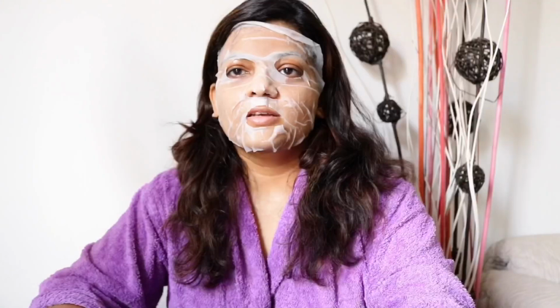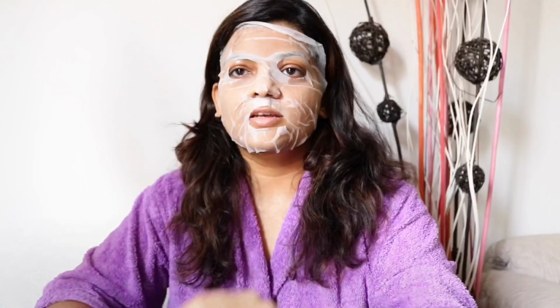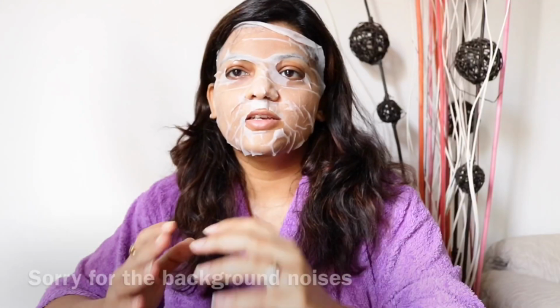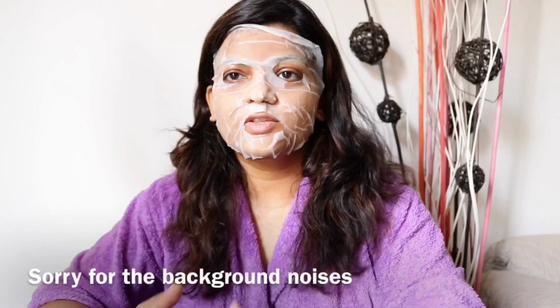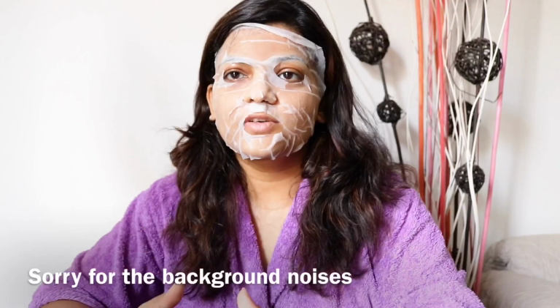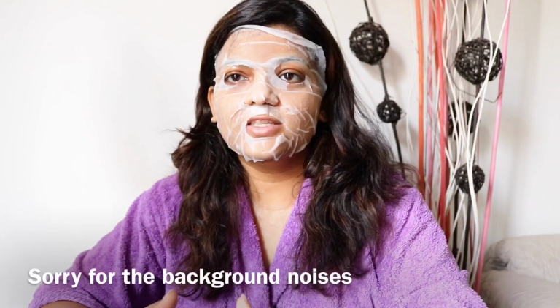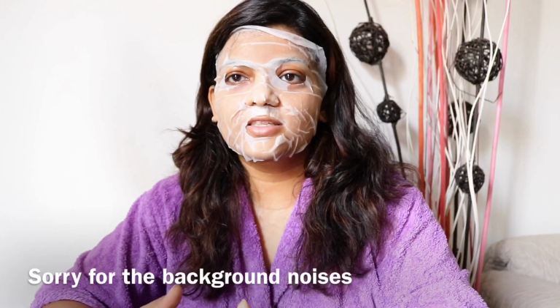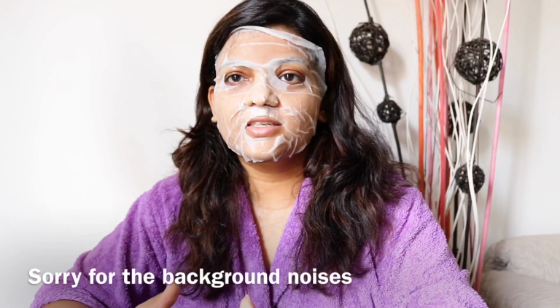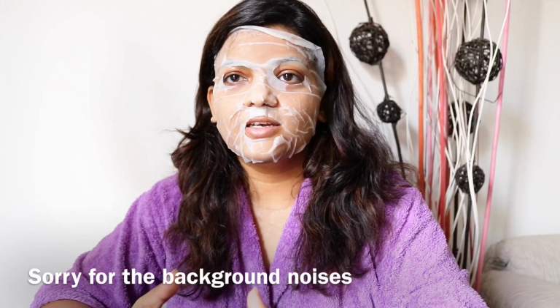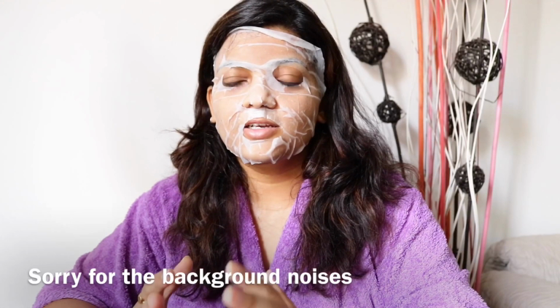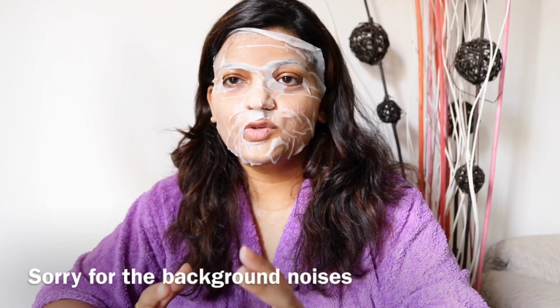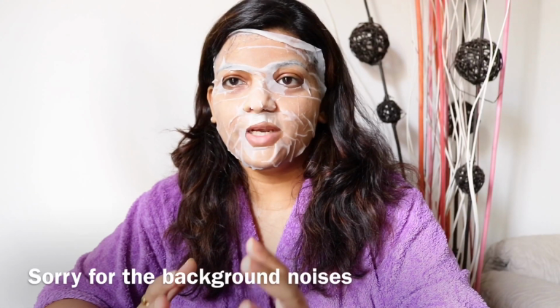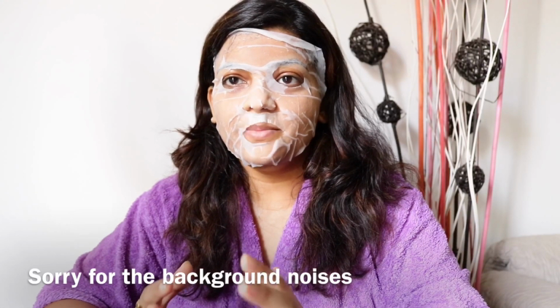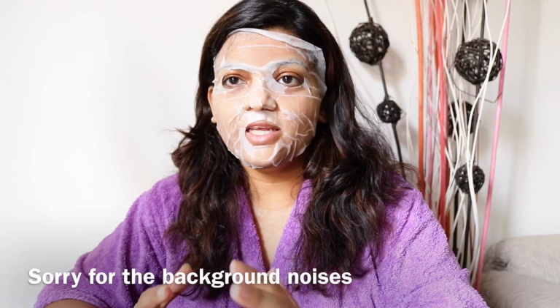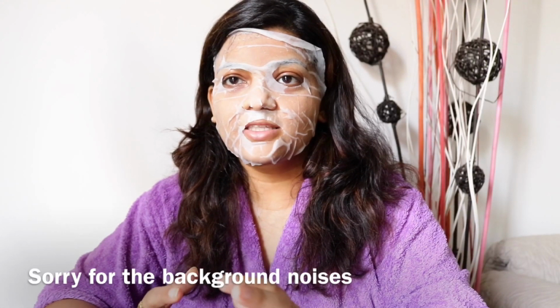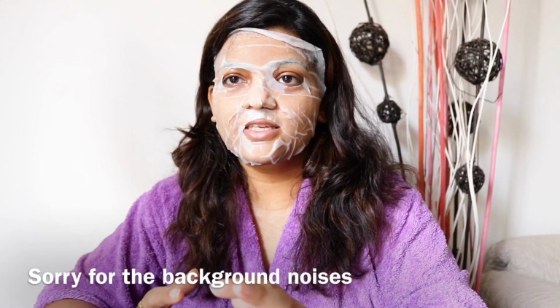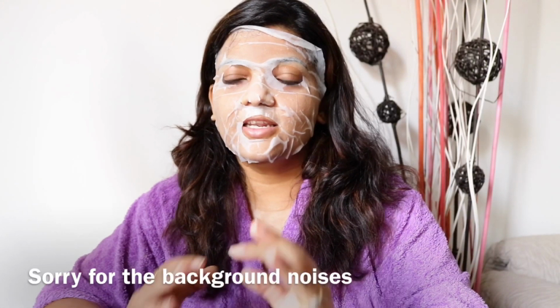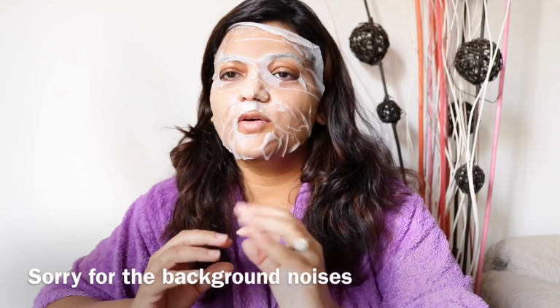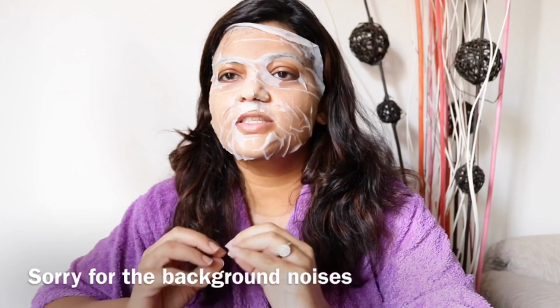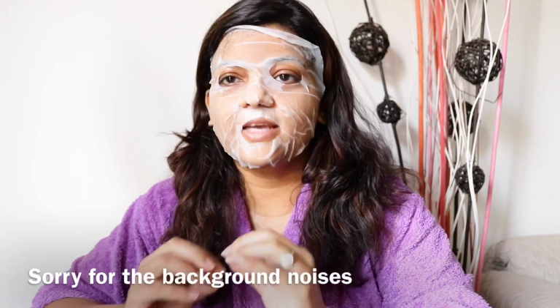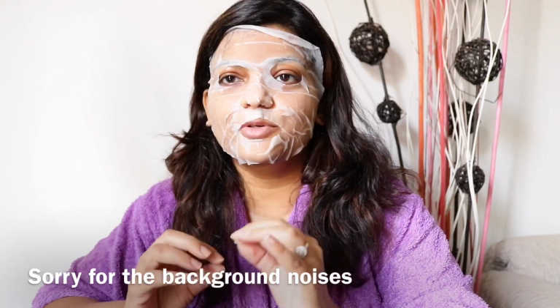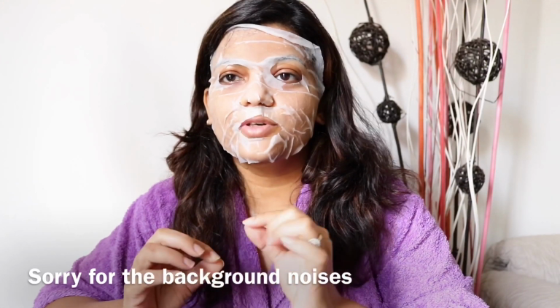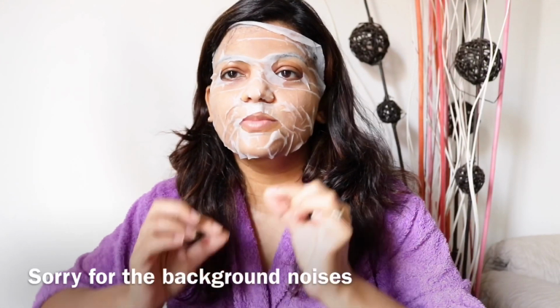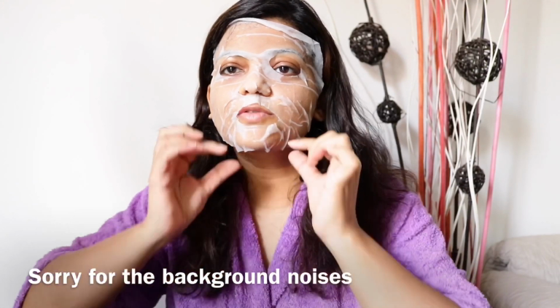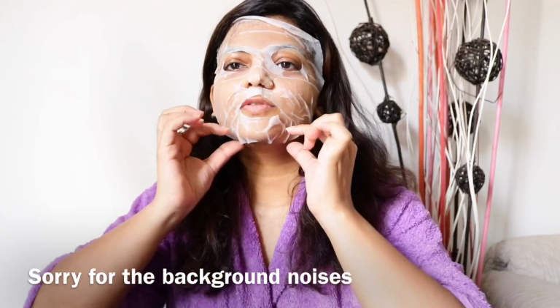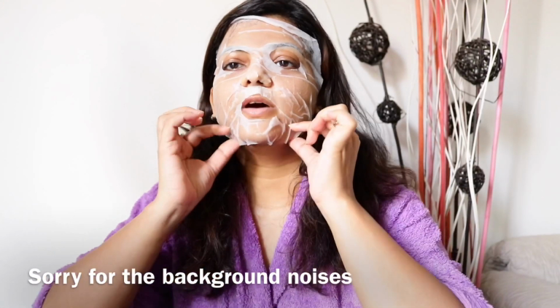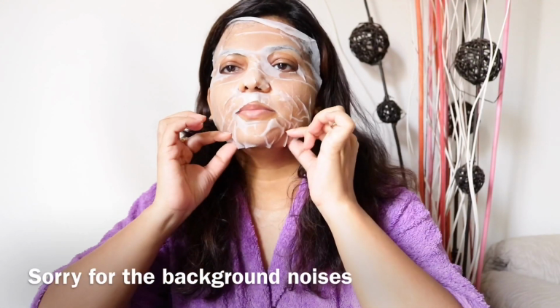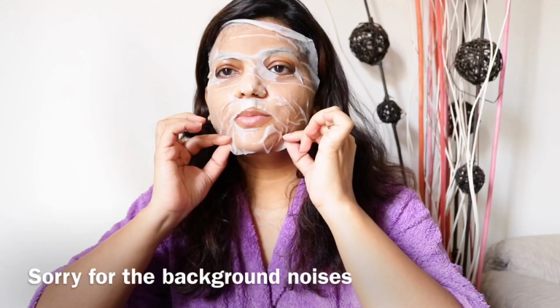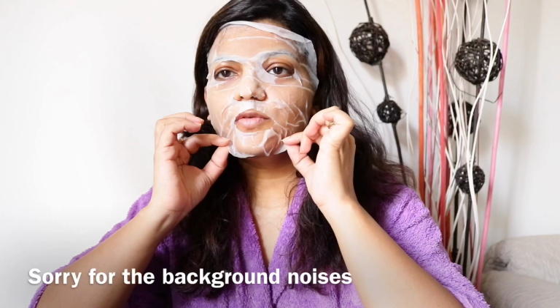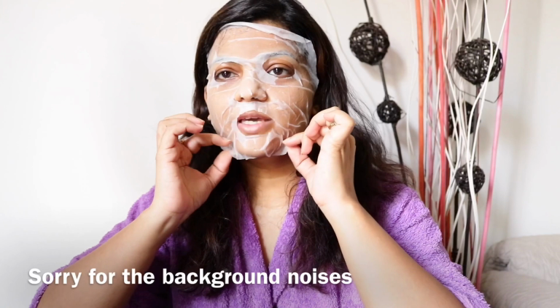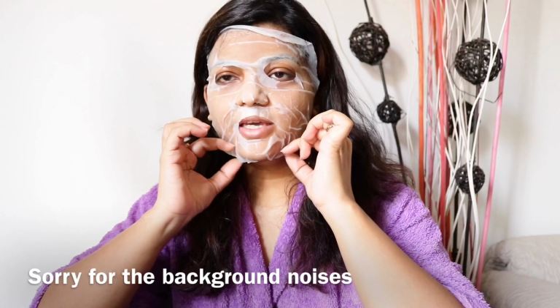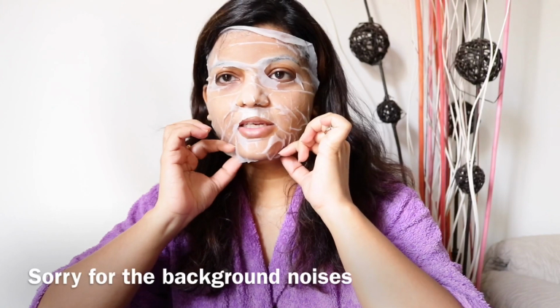It's 20 minutes now, it's time to remove, so I'm removing it.